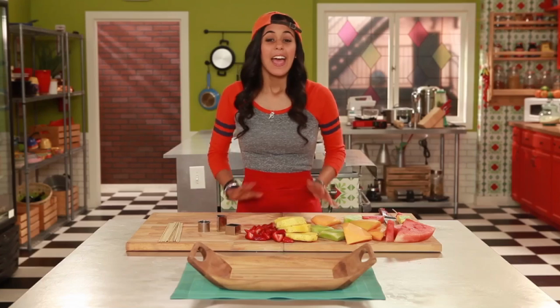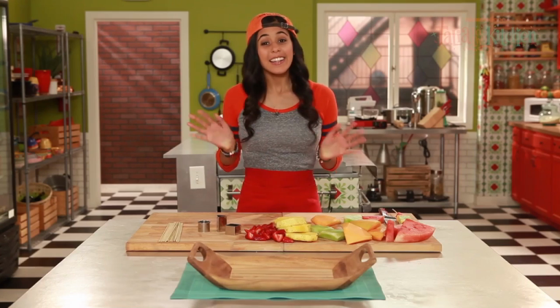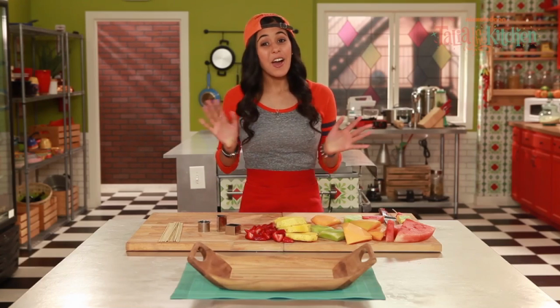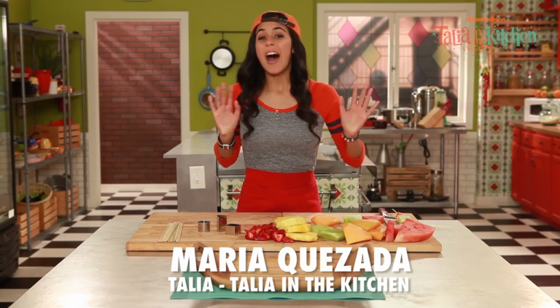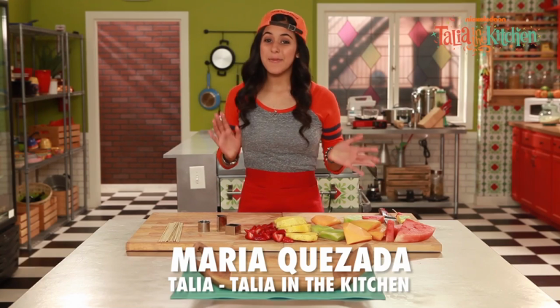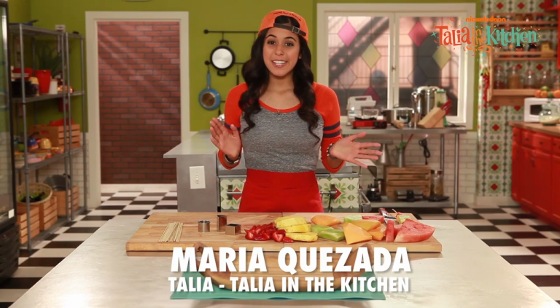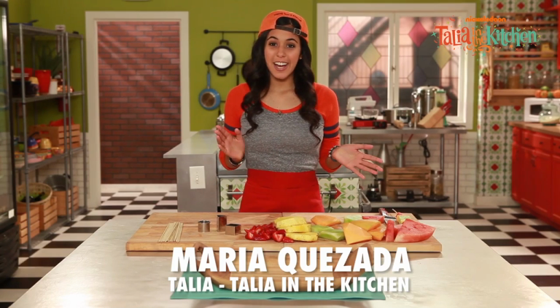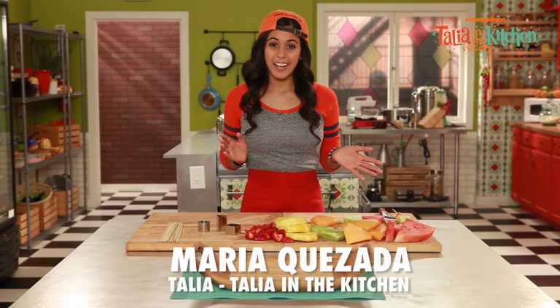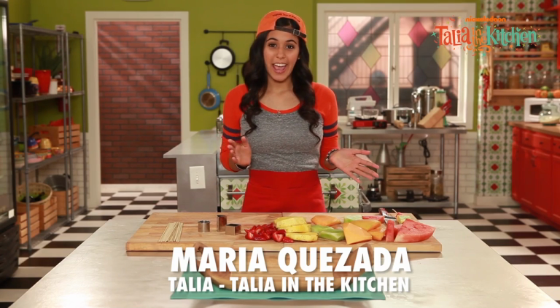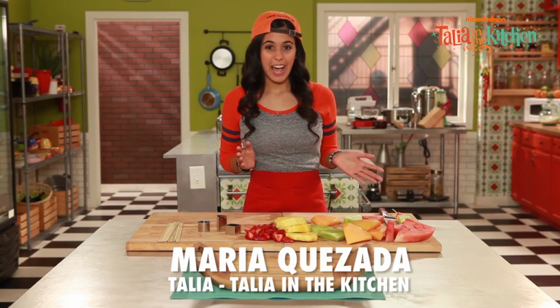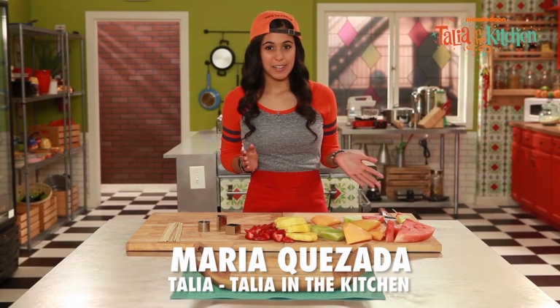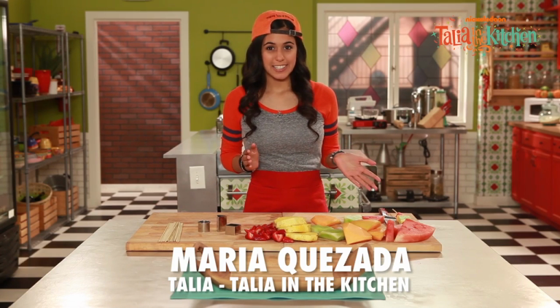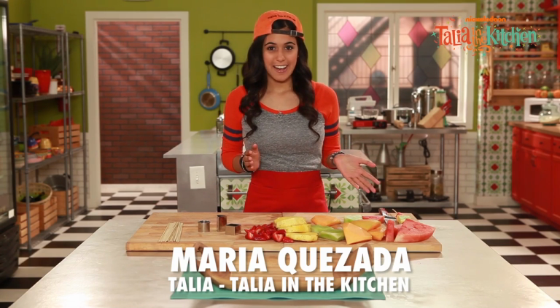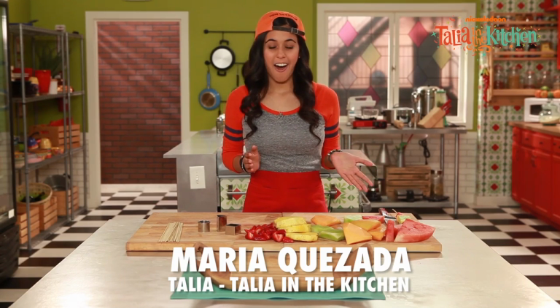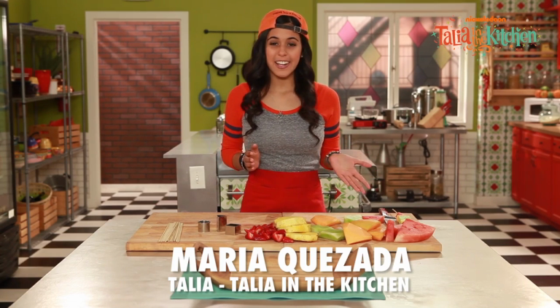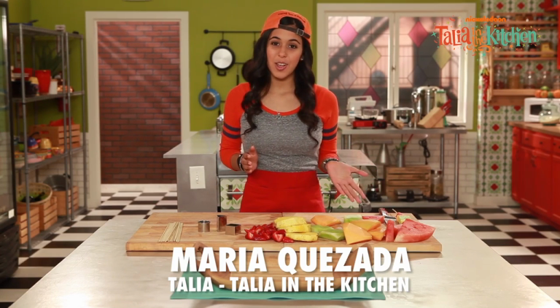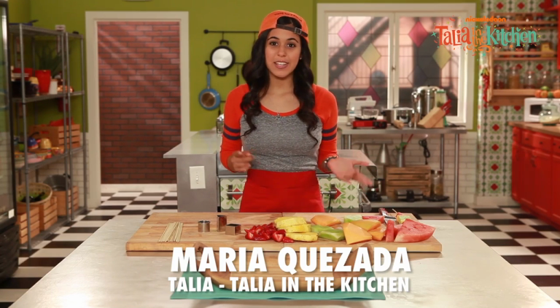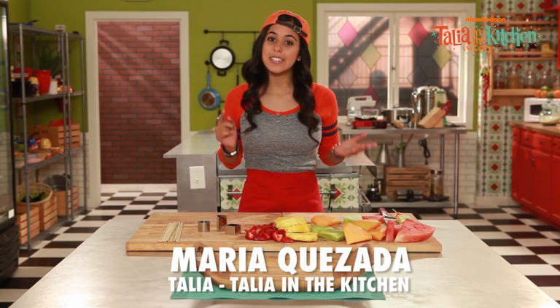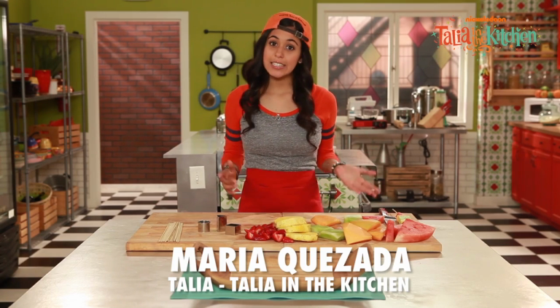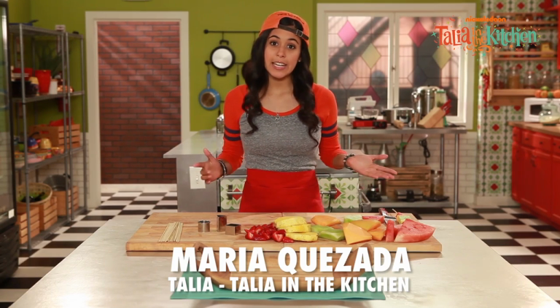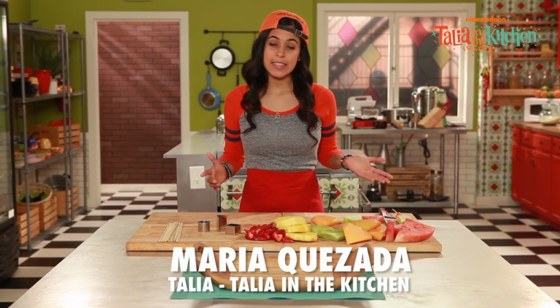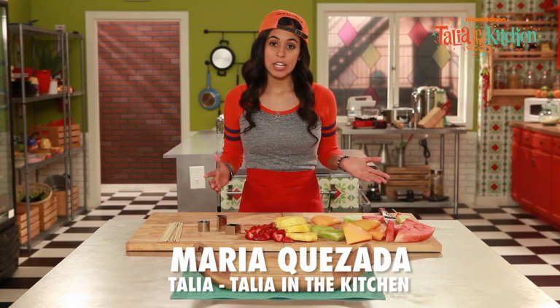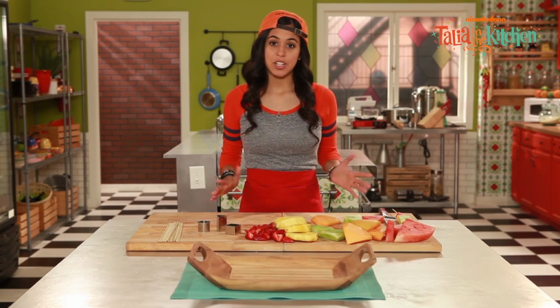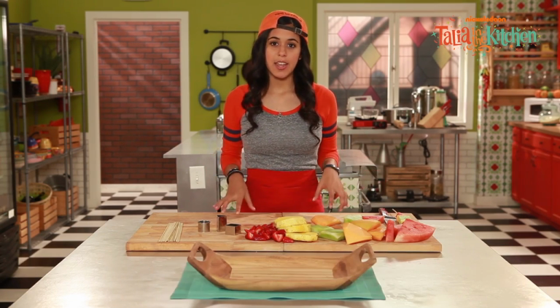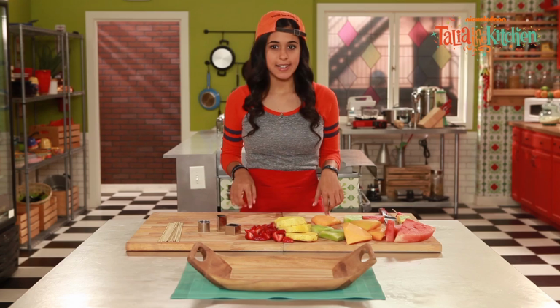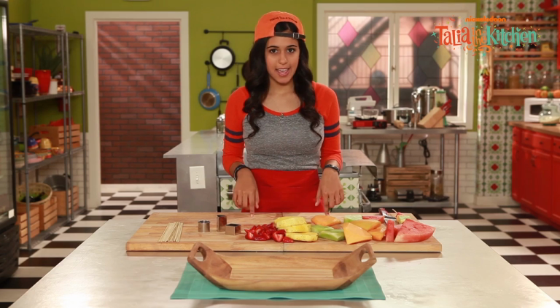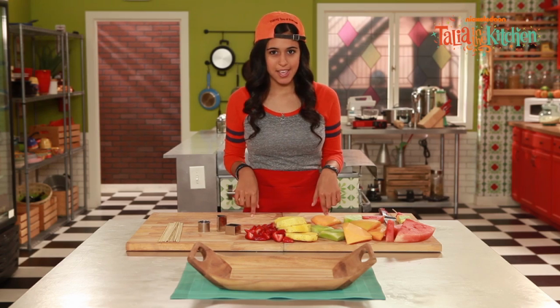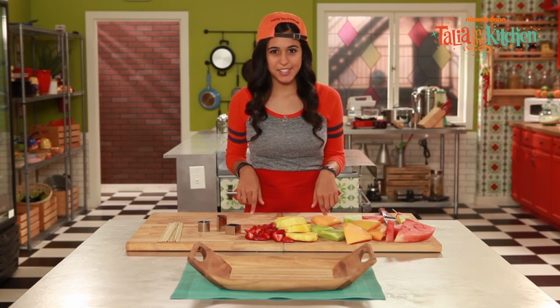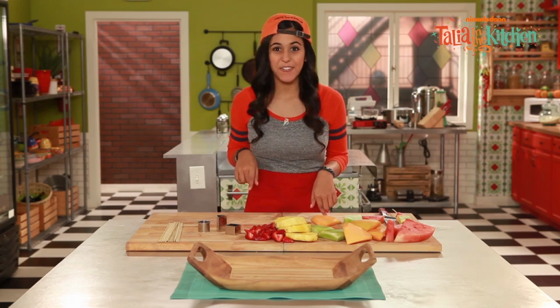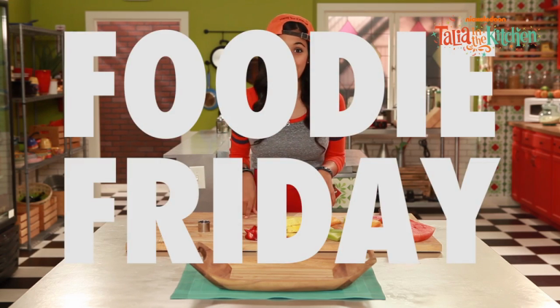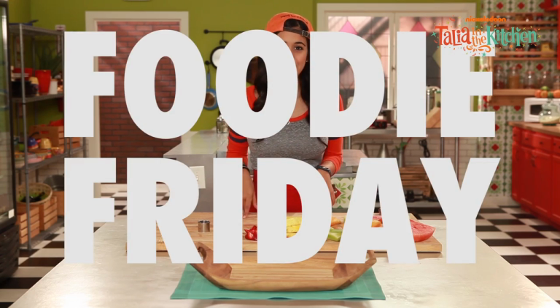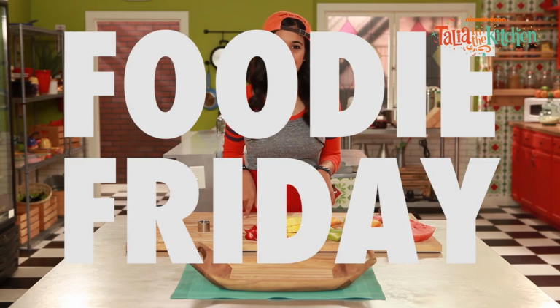Hello, I'm Maria Cazada, and I play Taliyah on Nickelodeon's Taliyah in the Kitchen, and today is Foodie Friday.